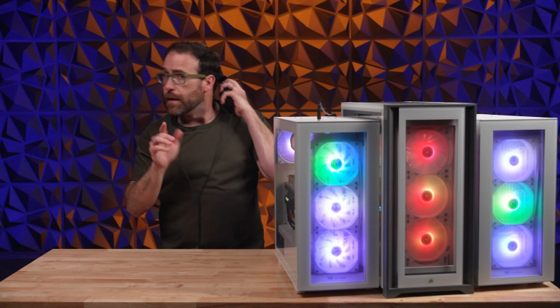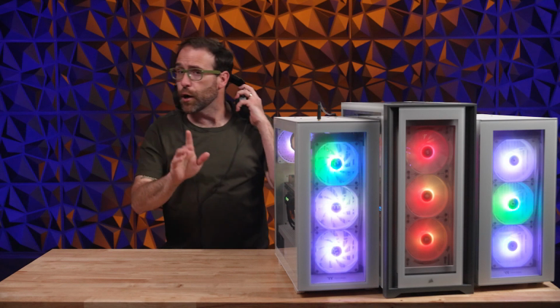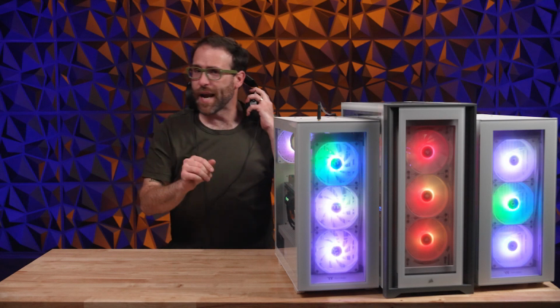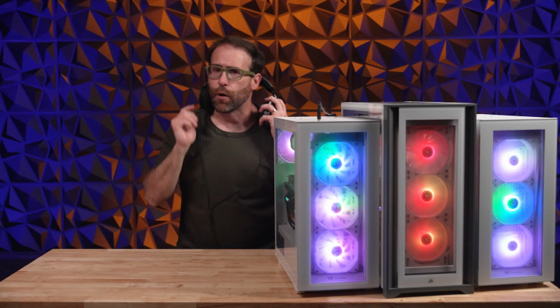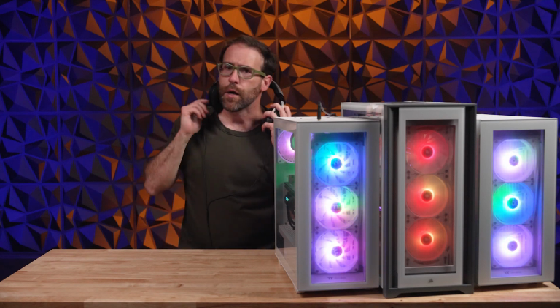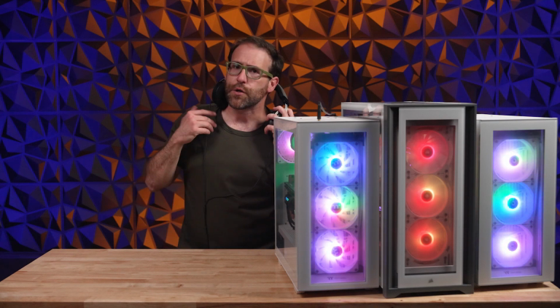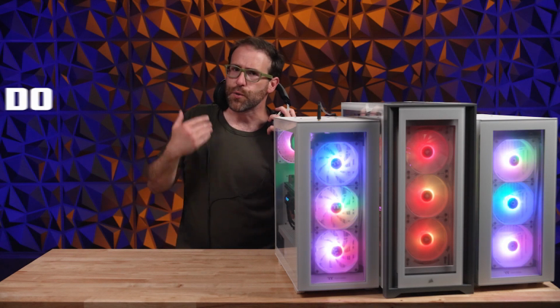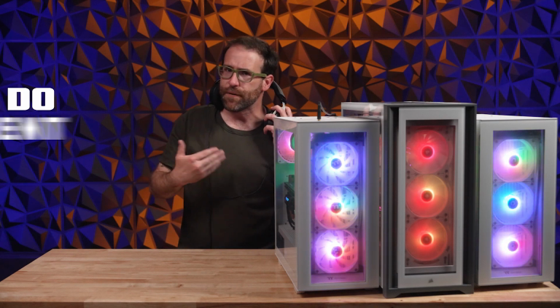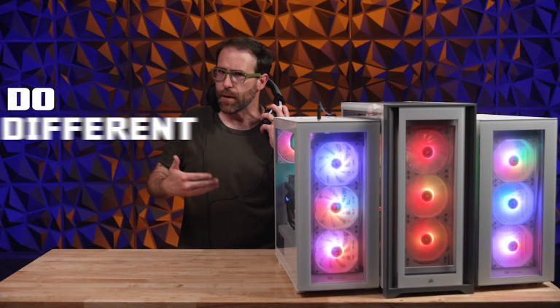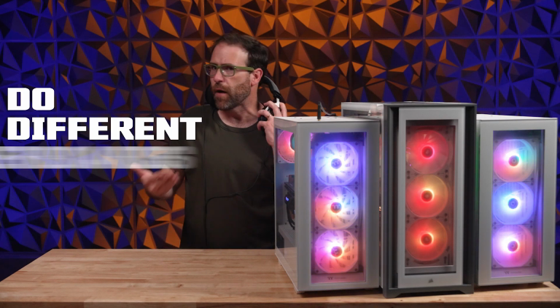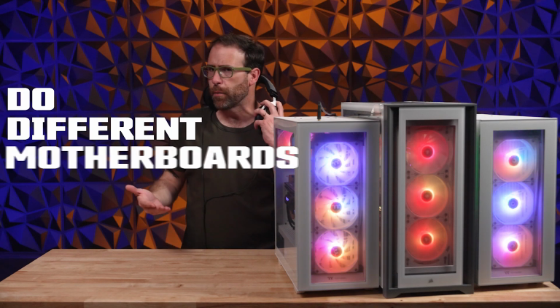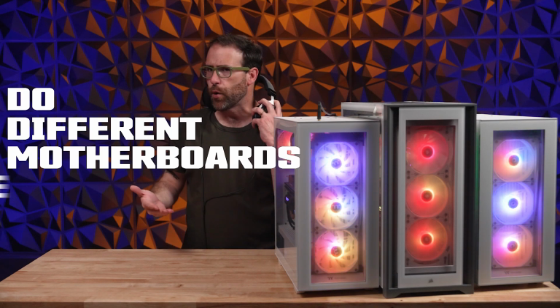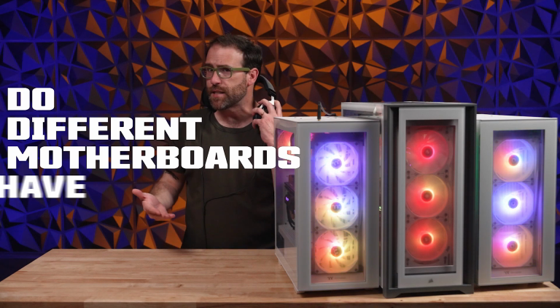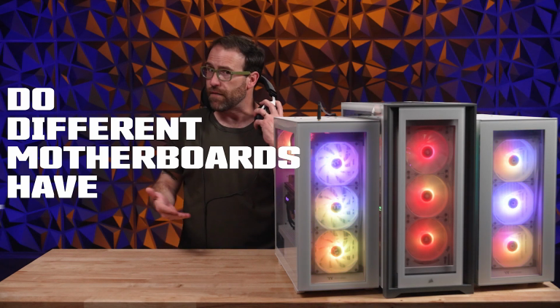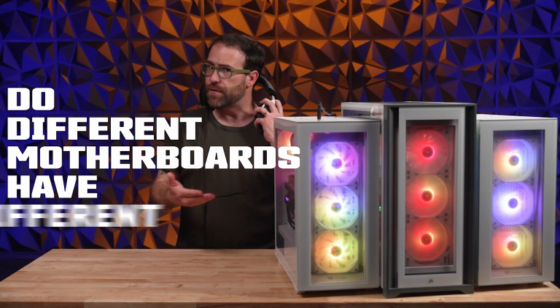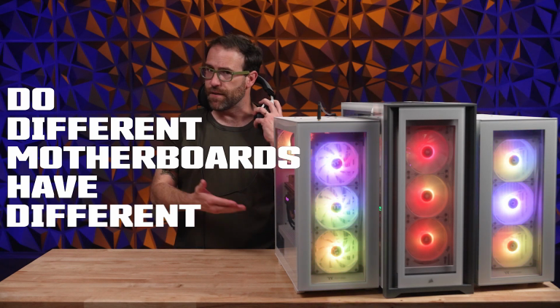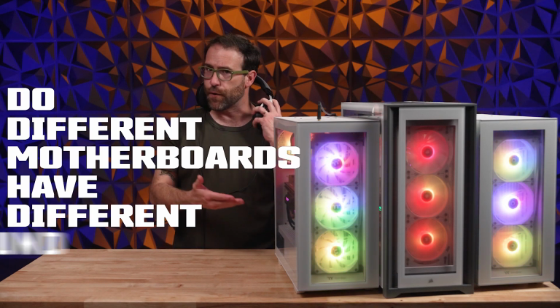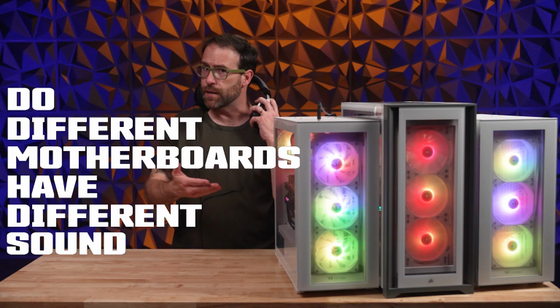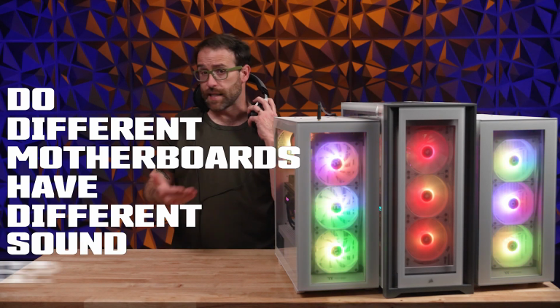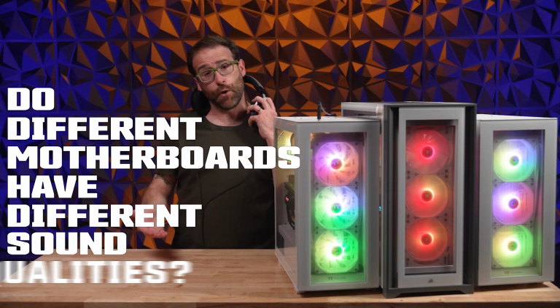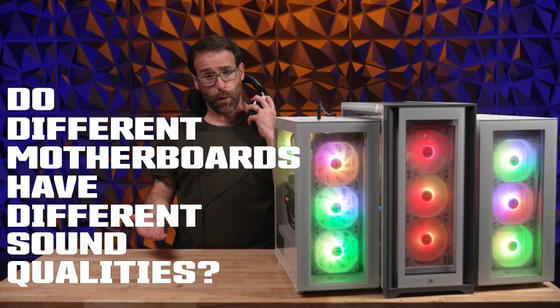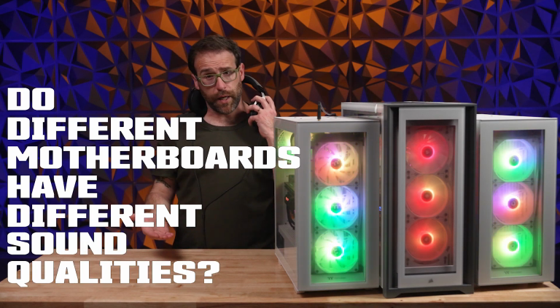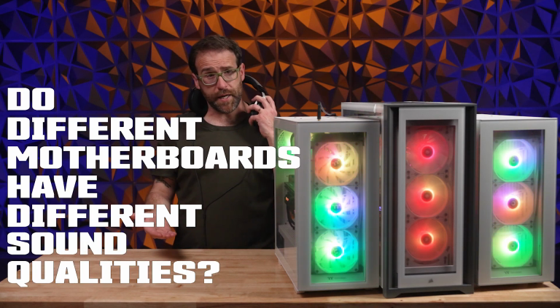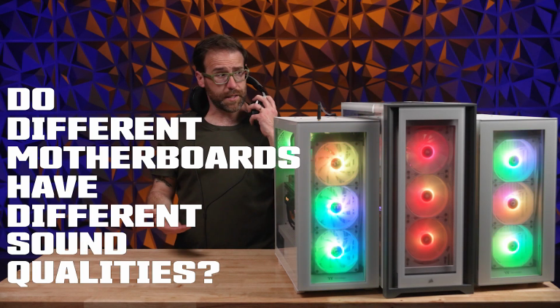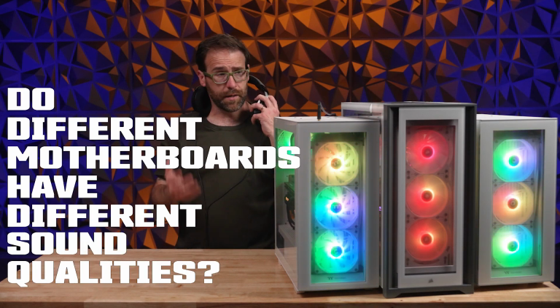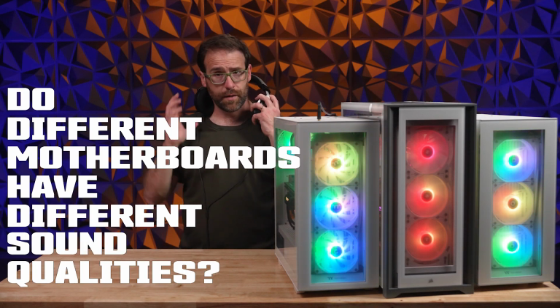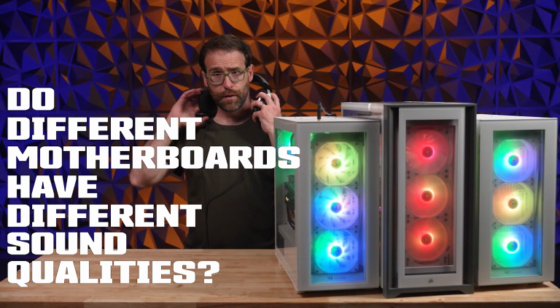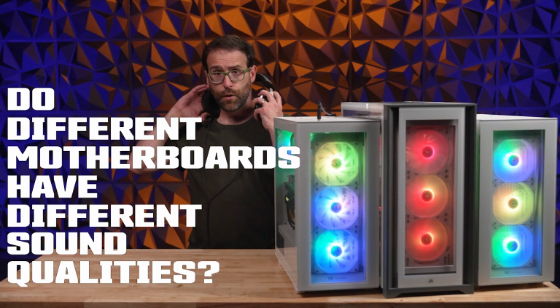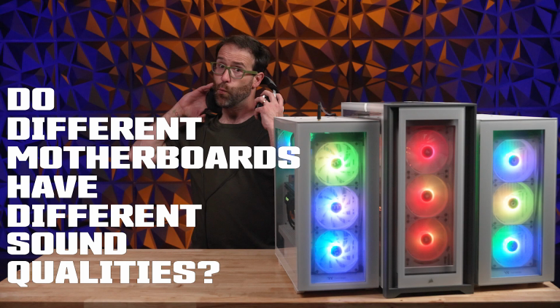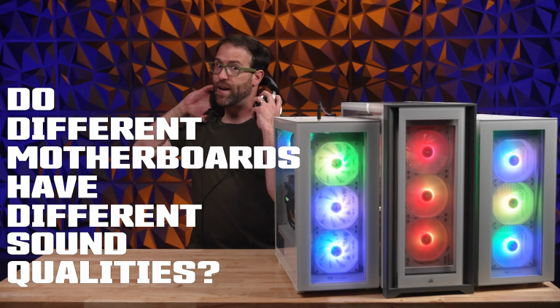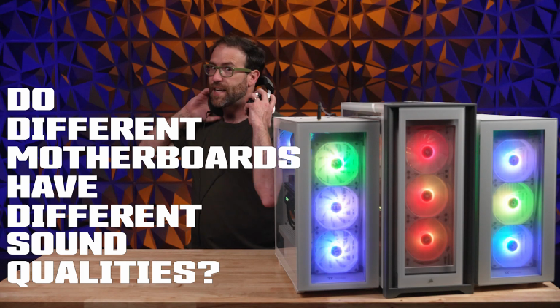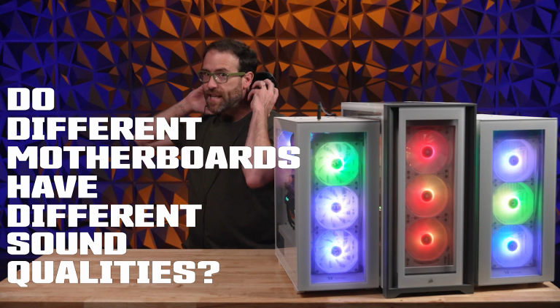Hear me out. Do different motherboards have different sound qualities? We investigate.